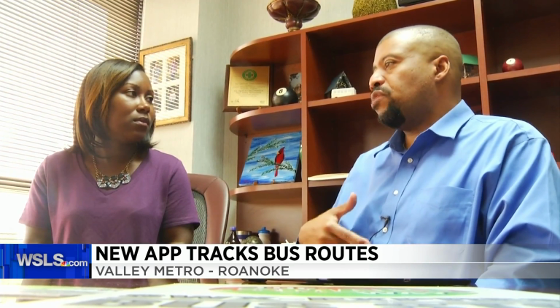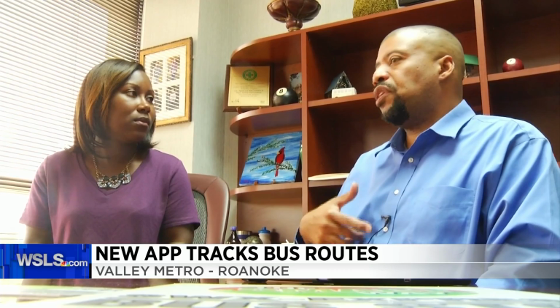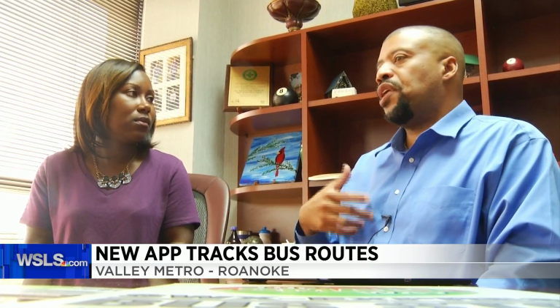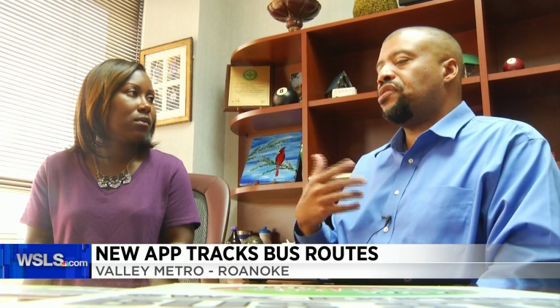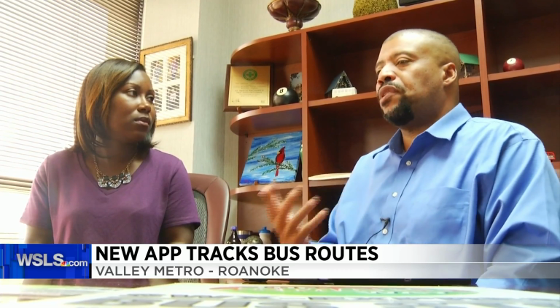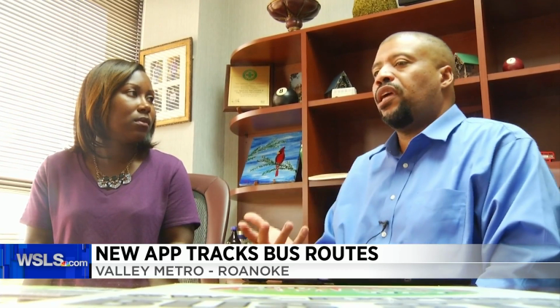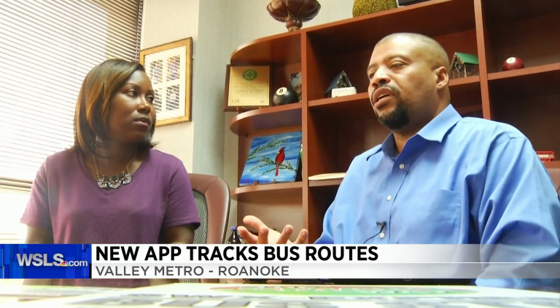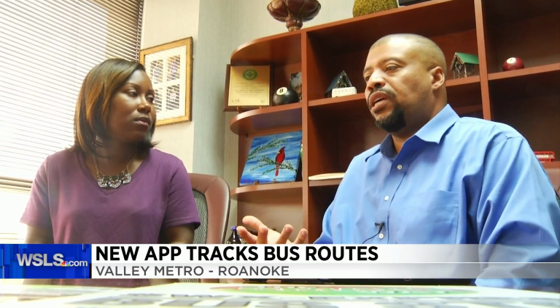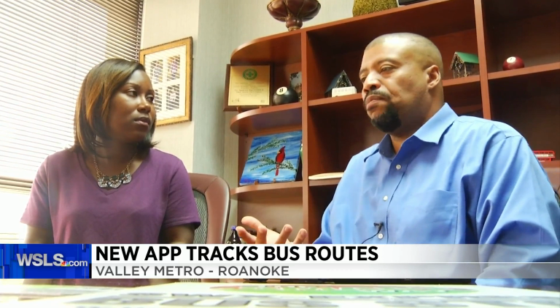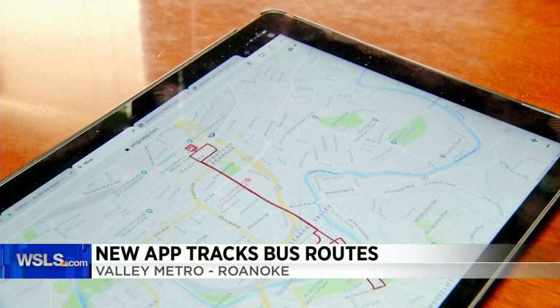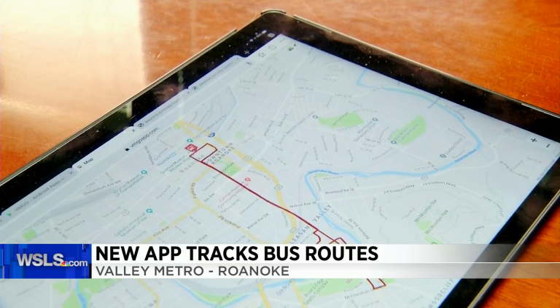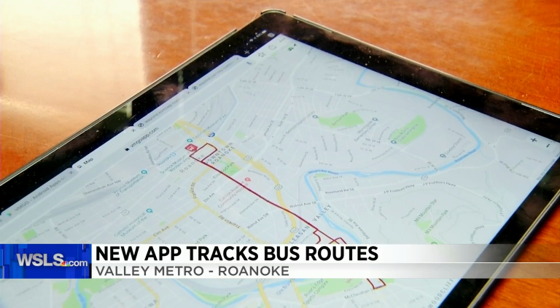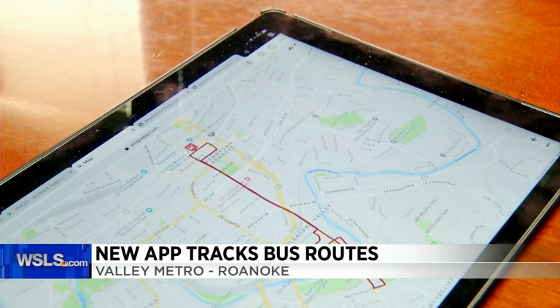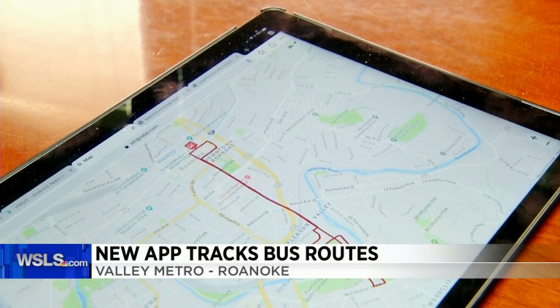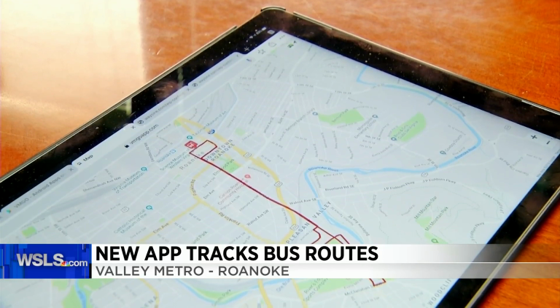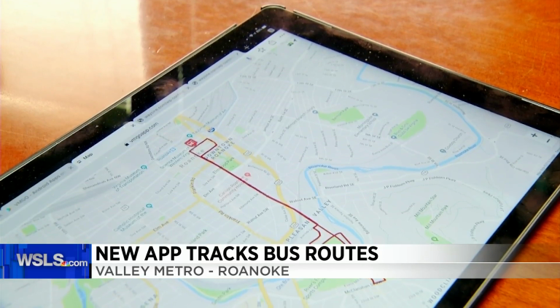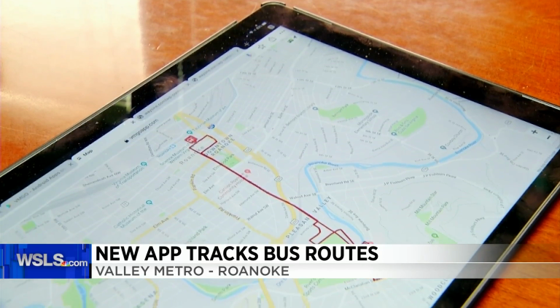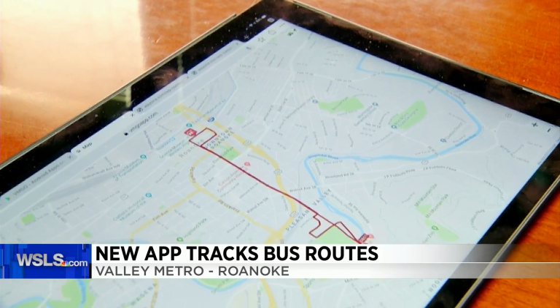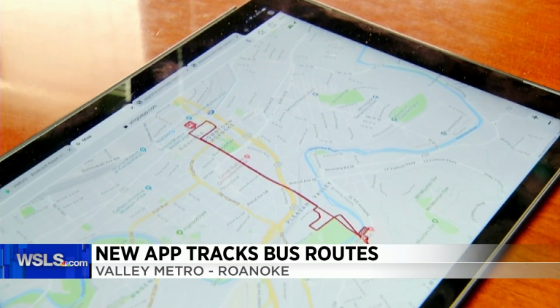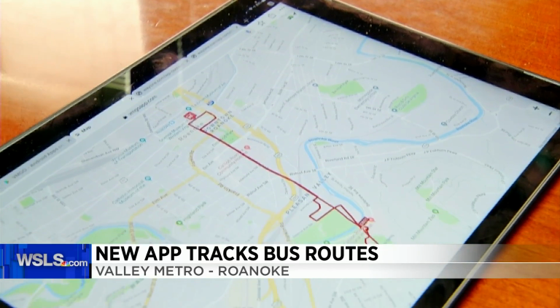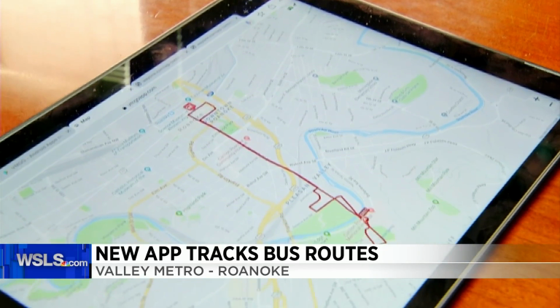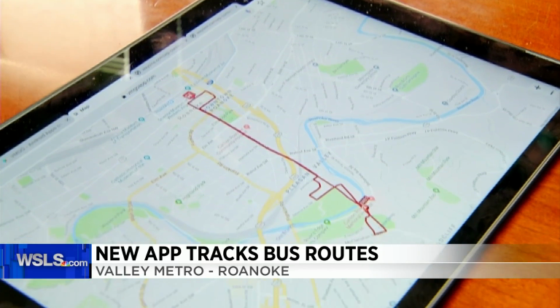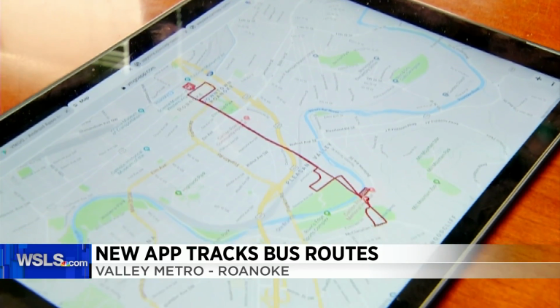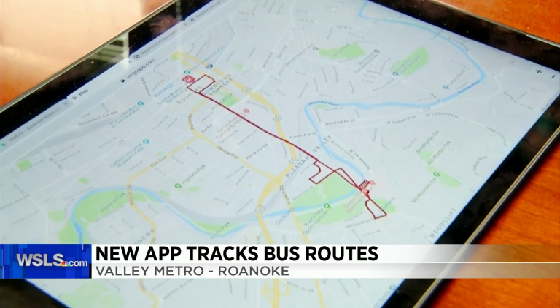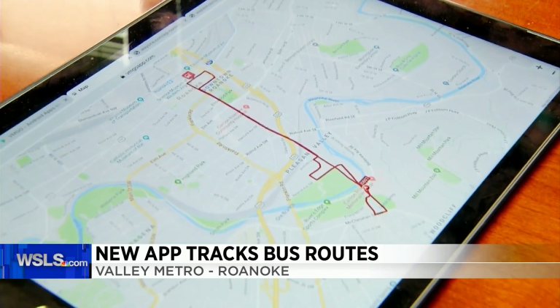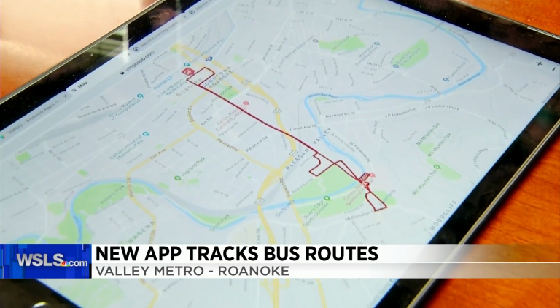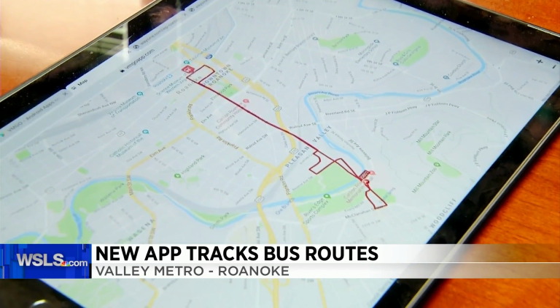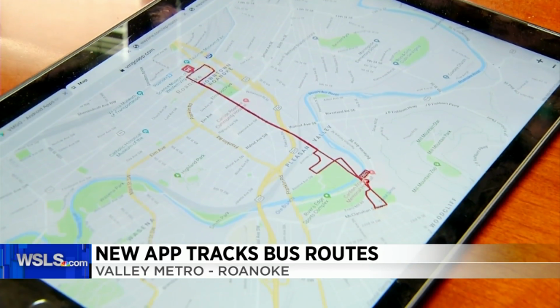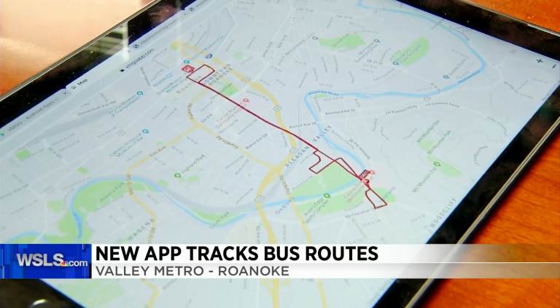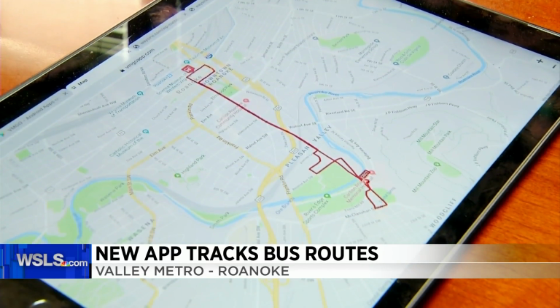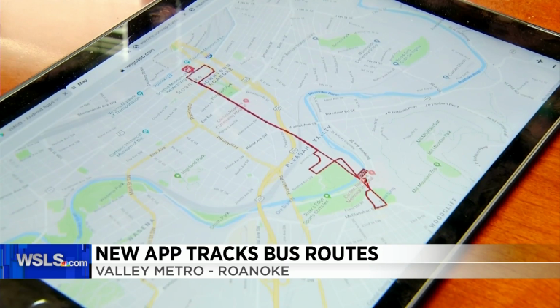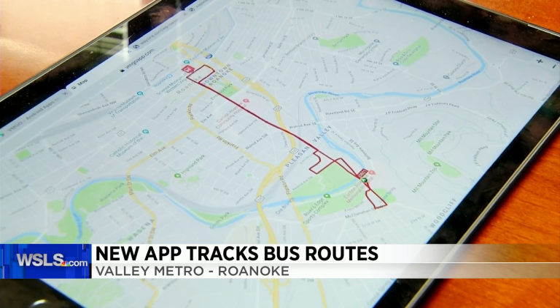Right now, the service is for those using the Smartway, Smartway Express, and Starline Trolley.